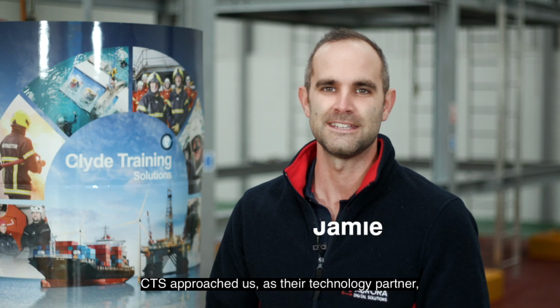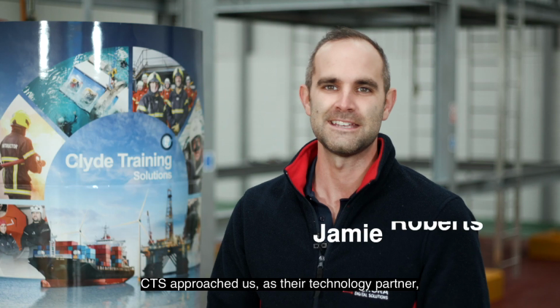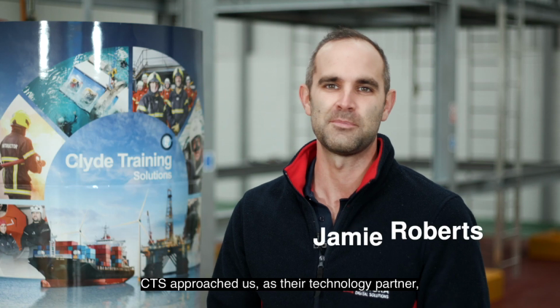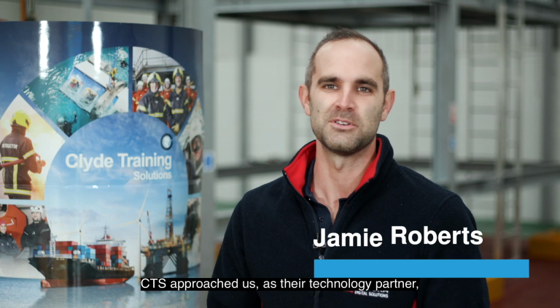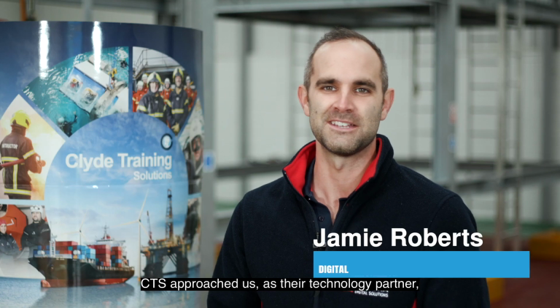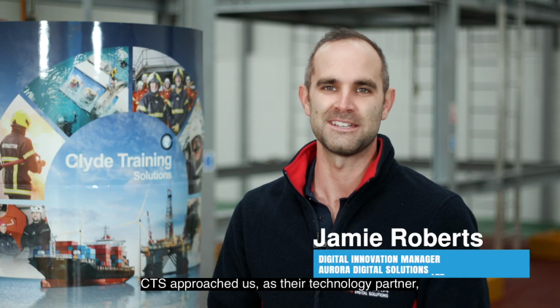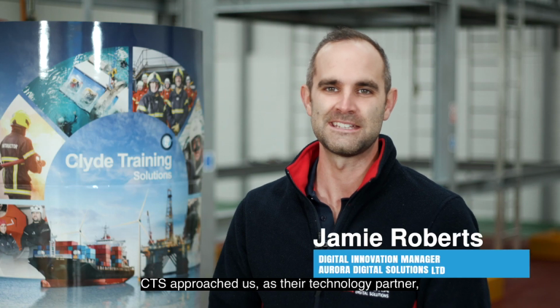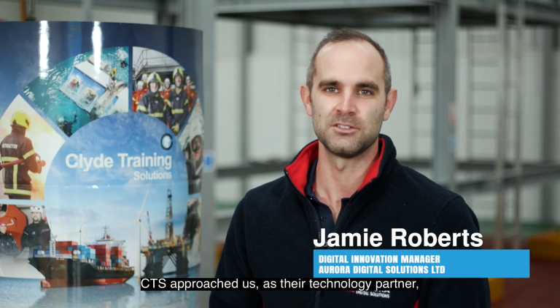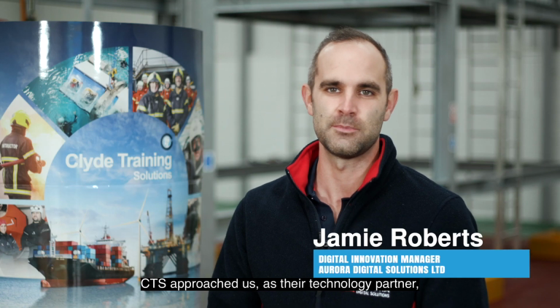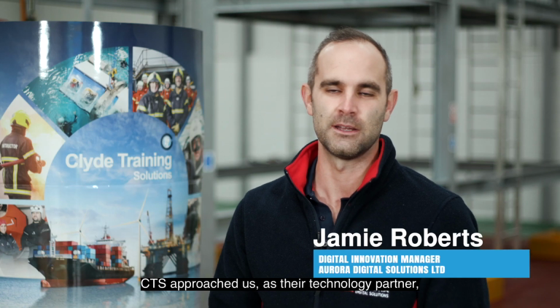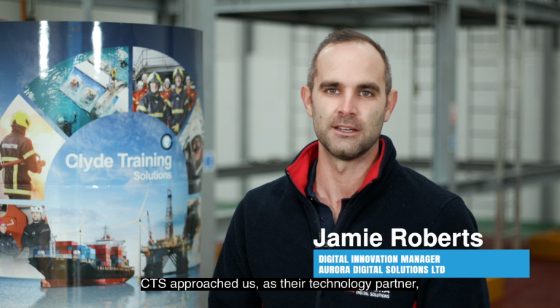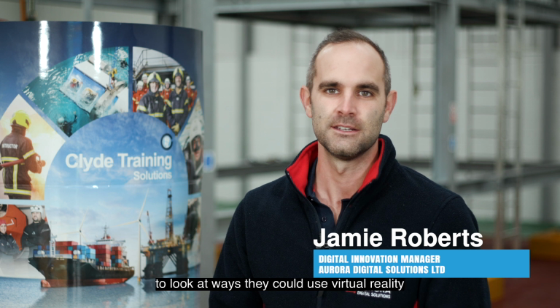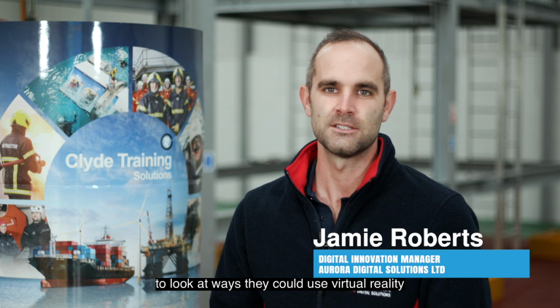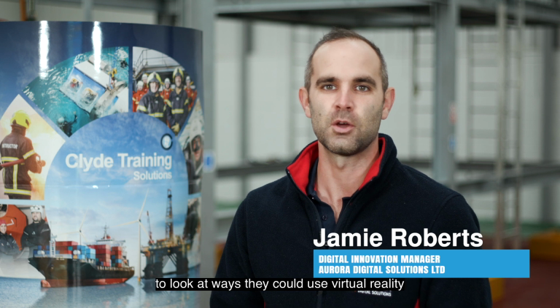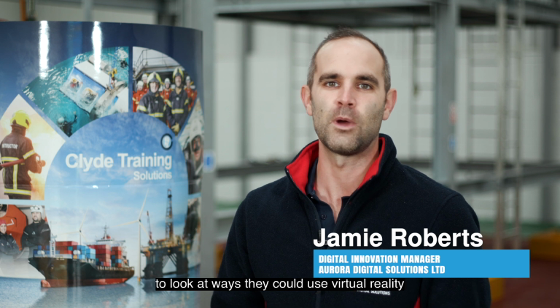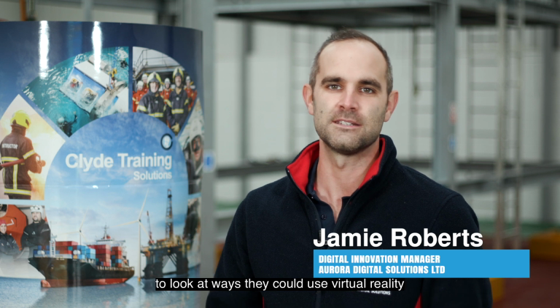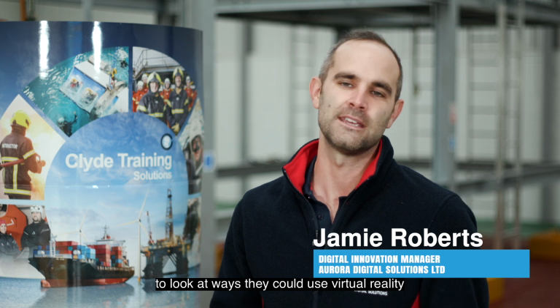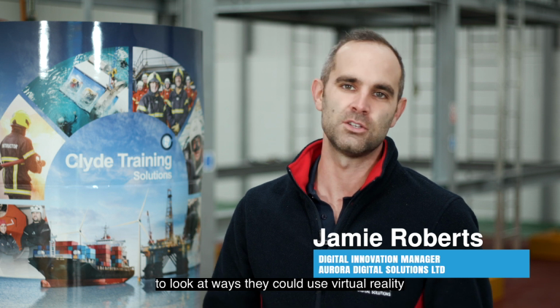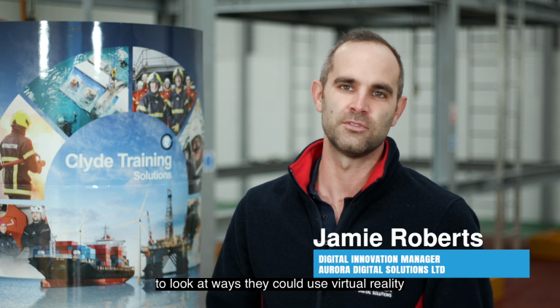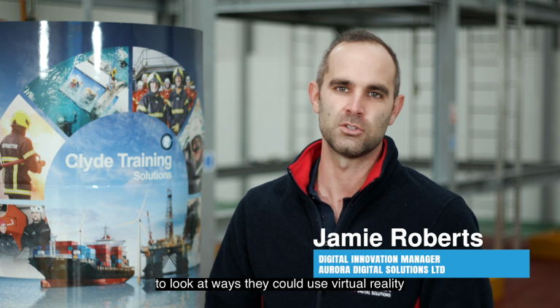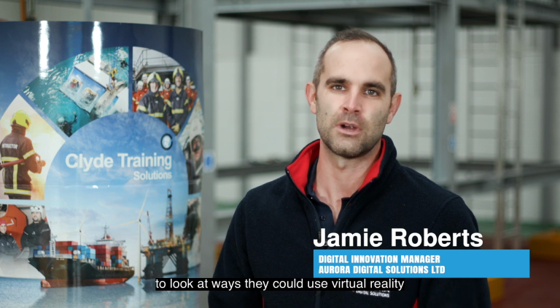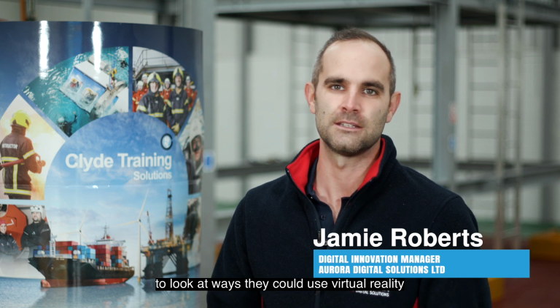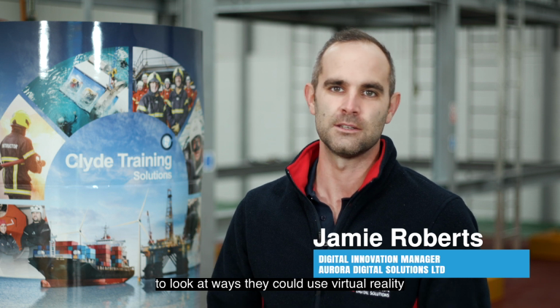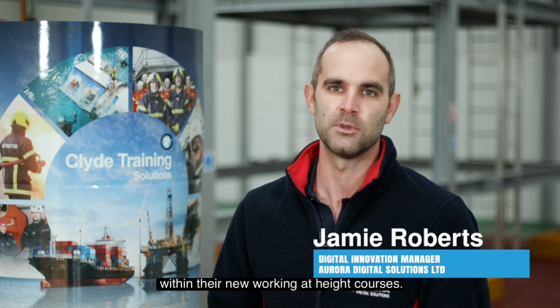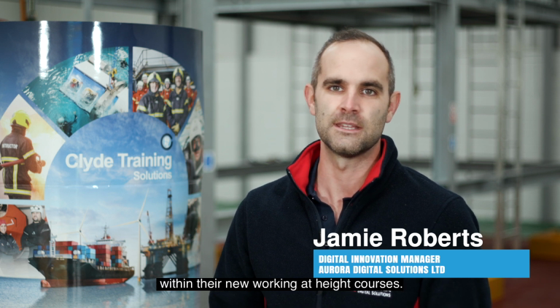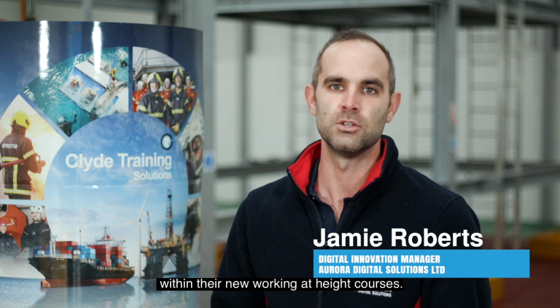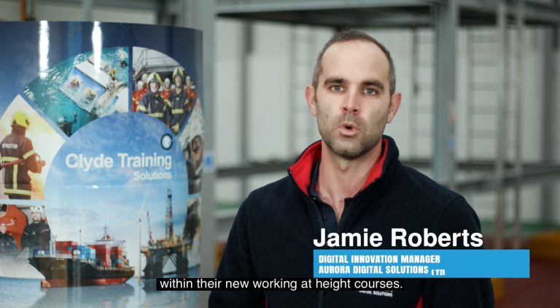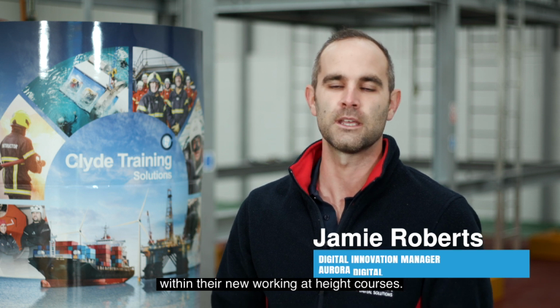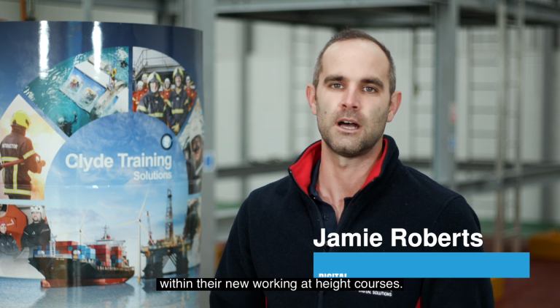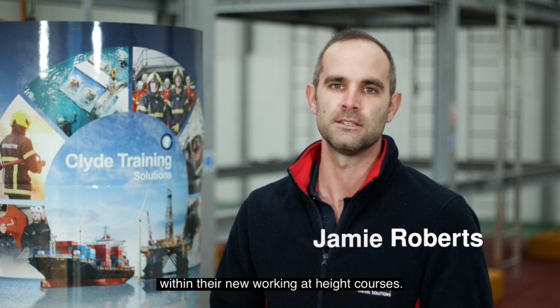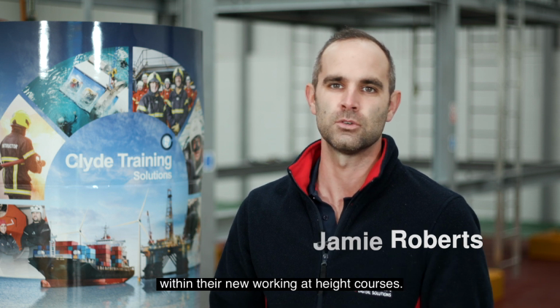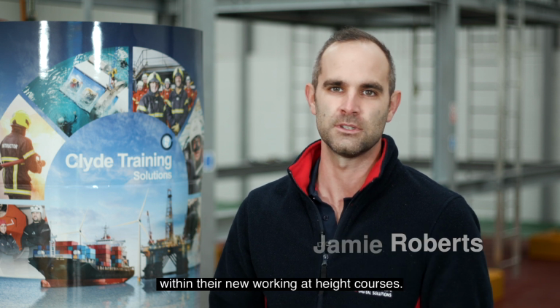CTS approached us as their technology partner to look at ways that they could use virtual reality within their new working at heights courses.